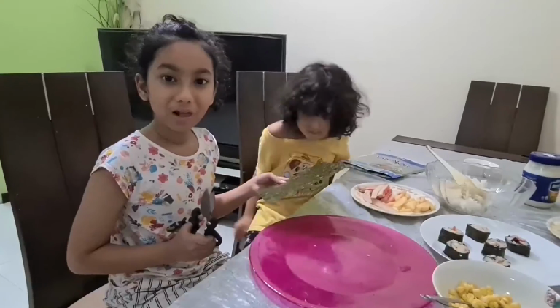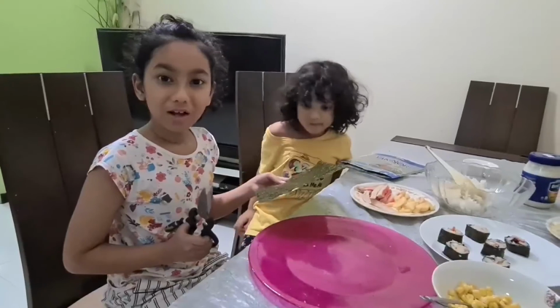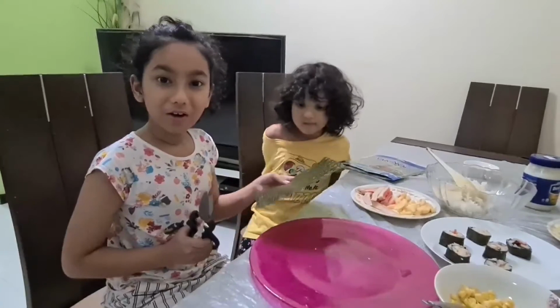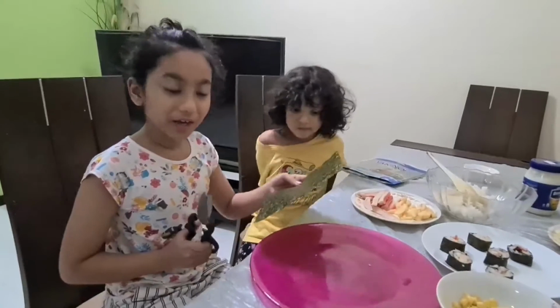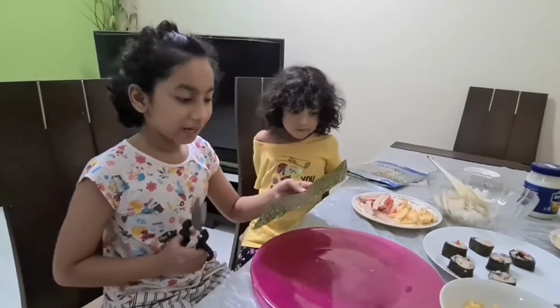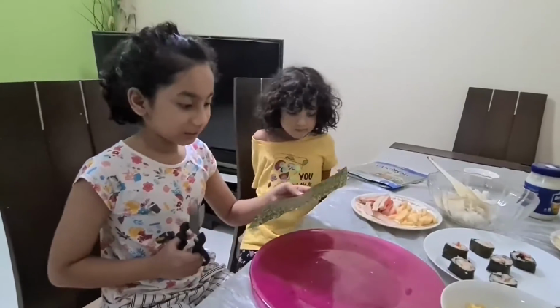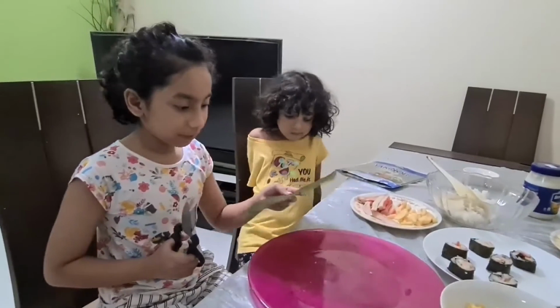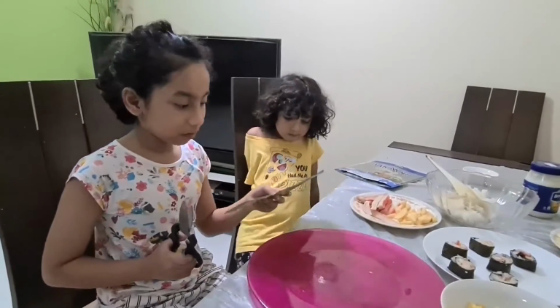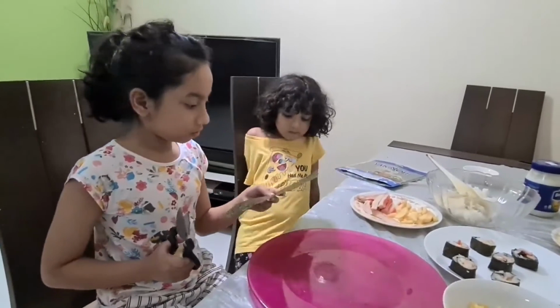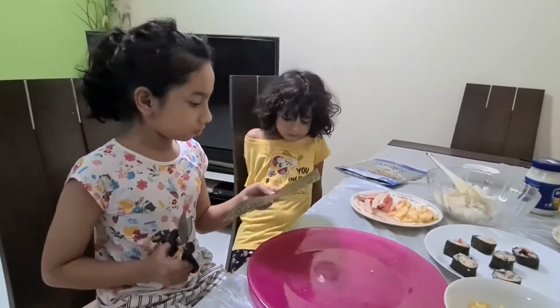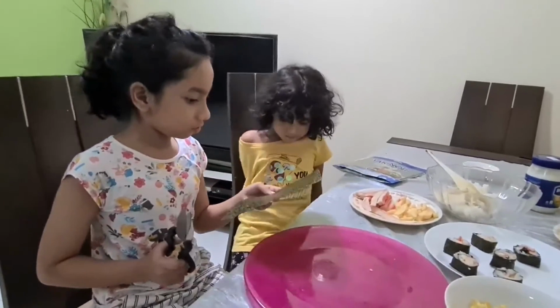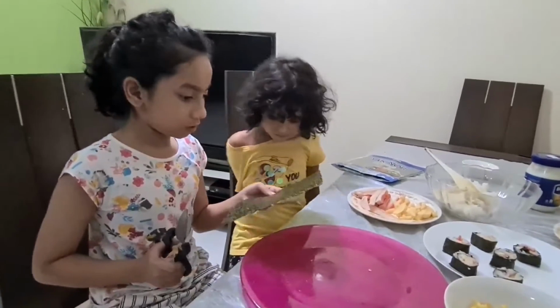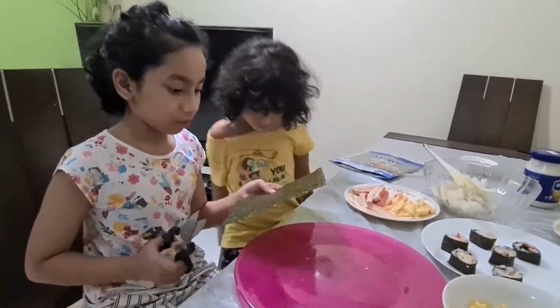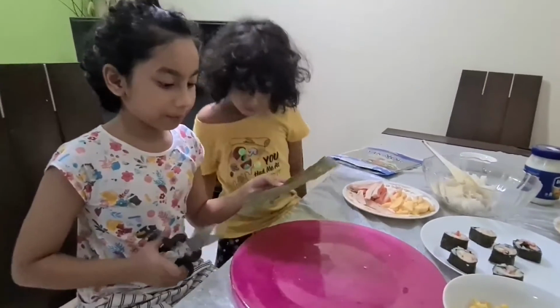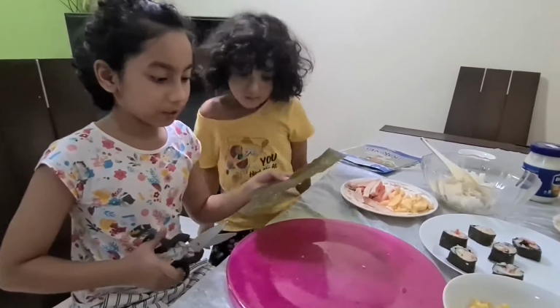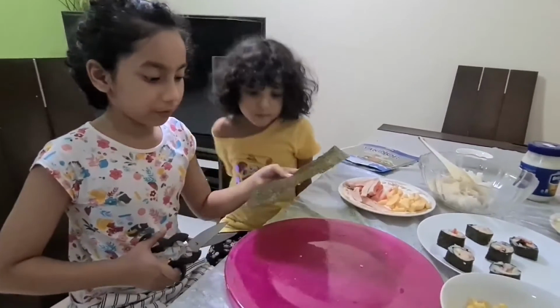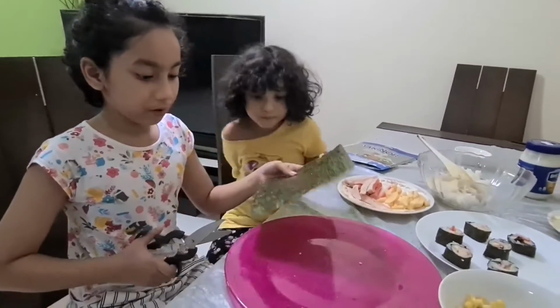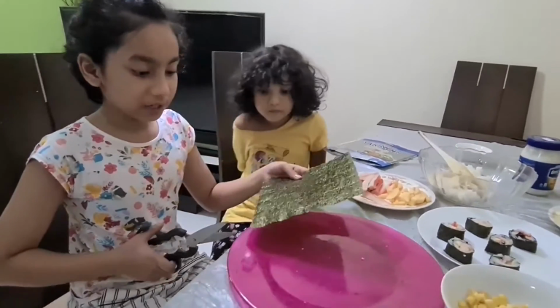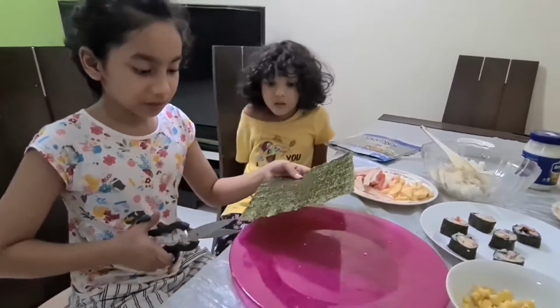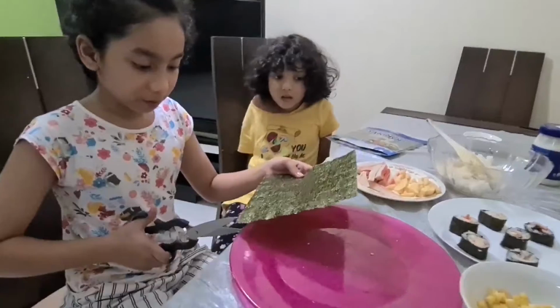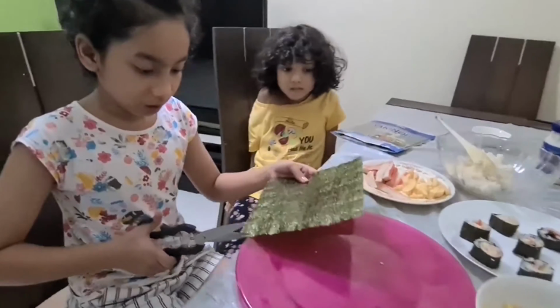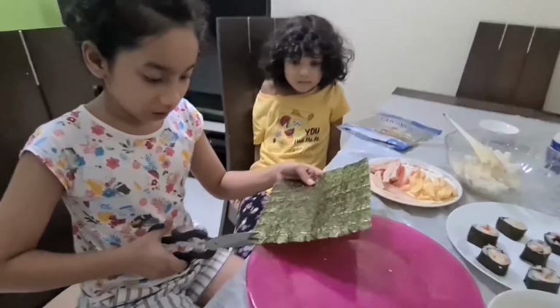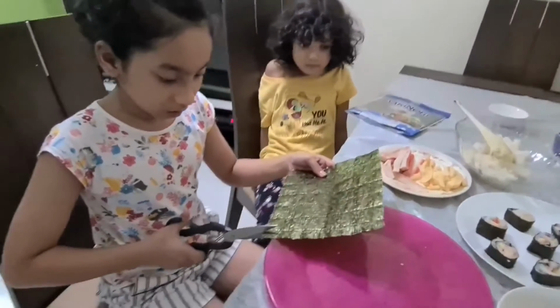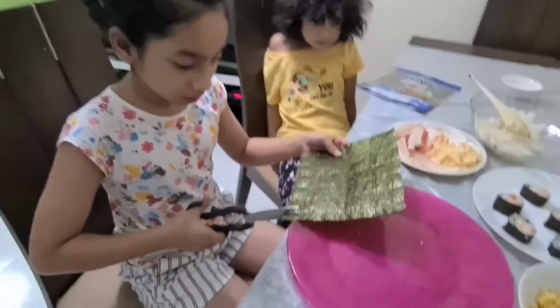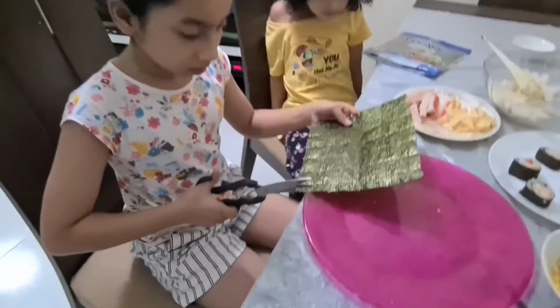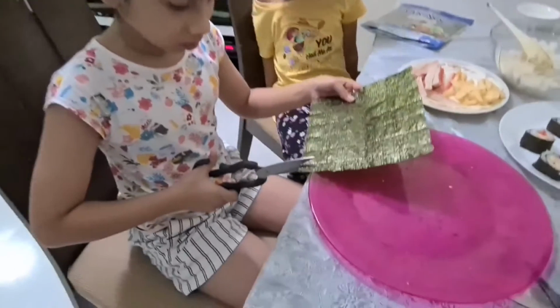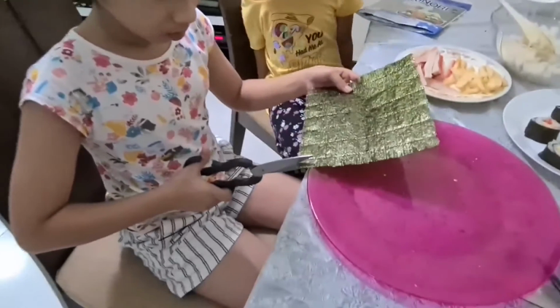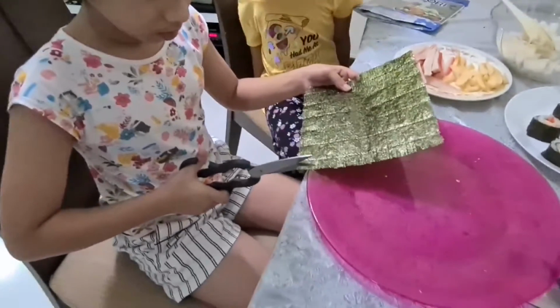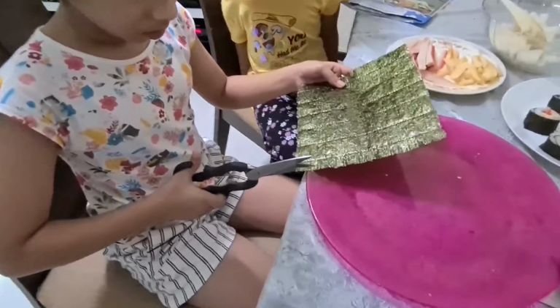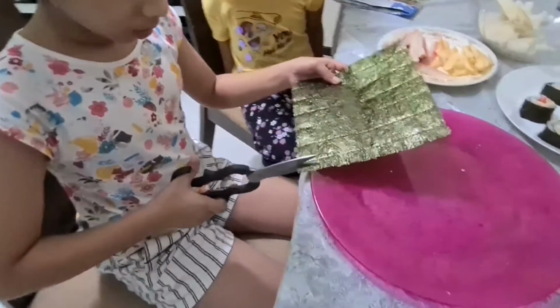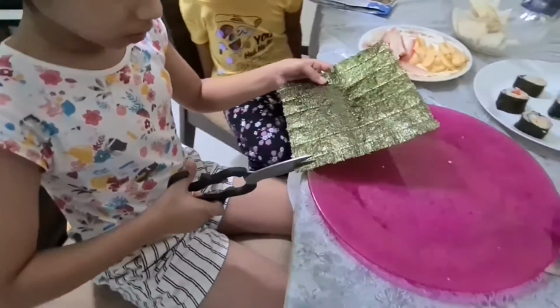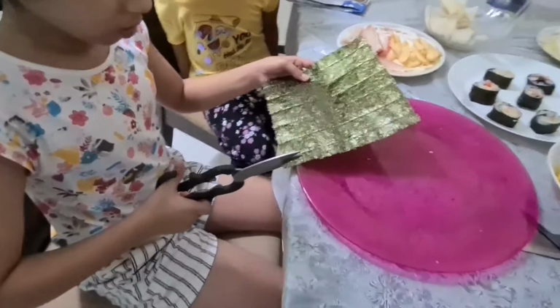Okay guys, now we're going to do the crab stick with rice. First I'm going to cut this — it's good that it's really light.